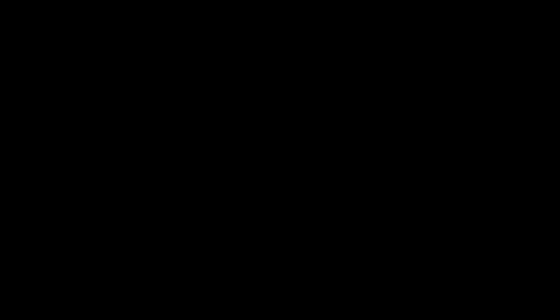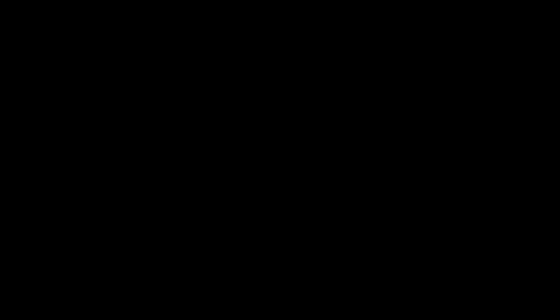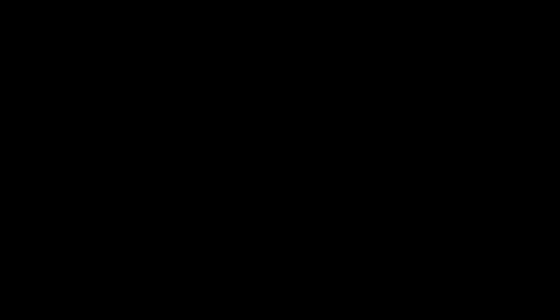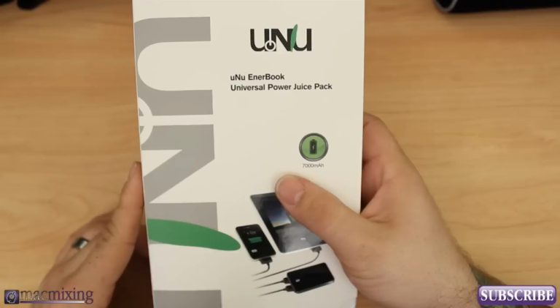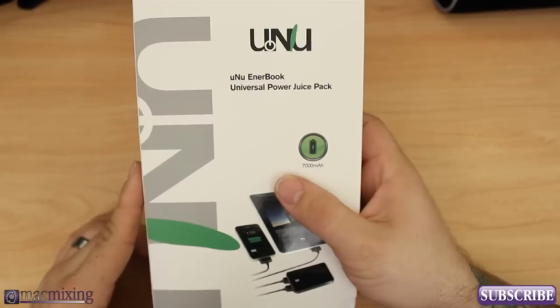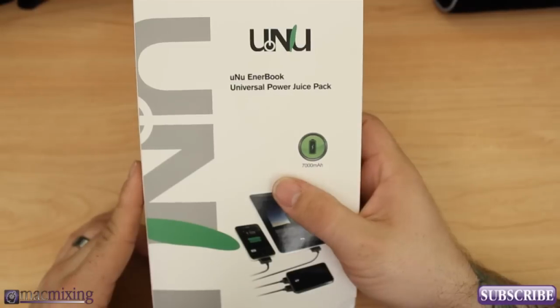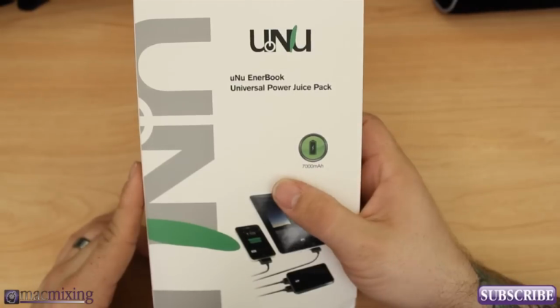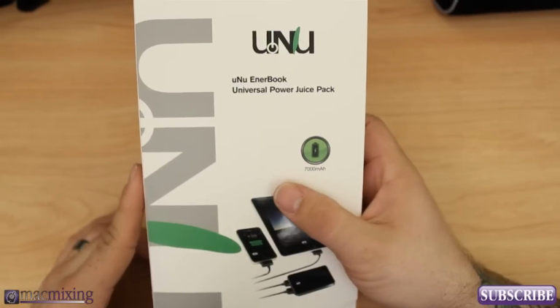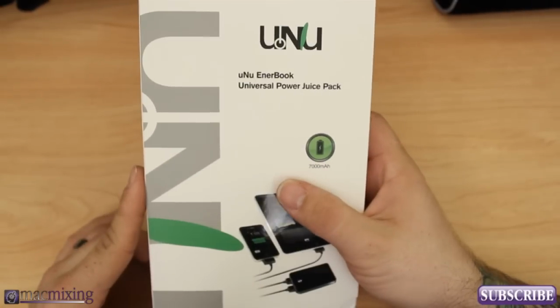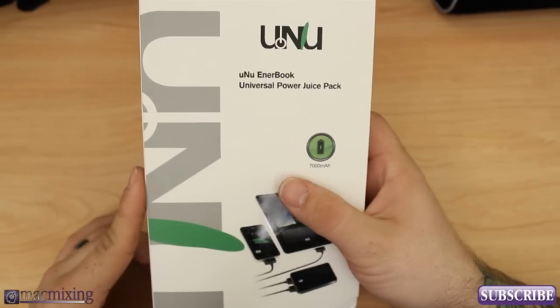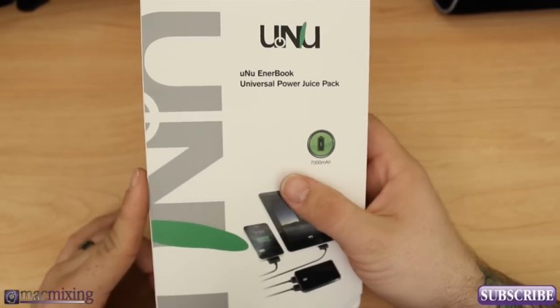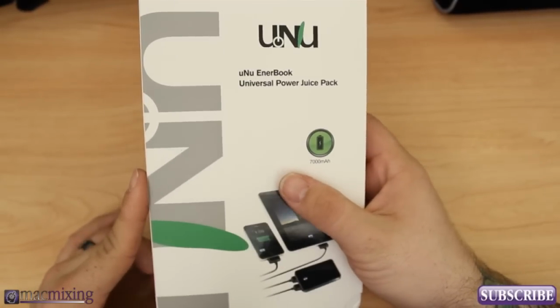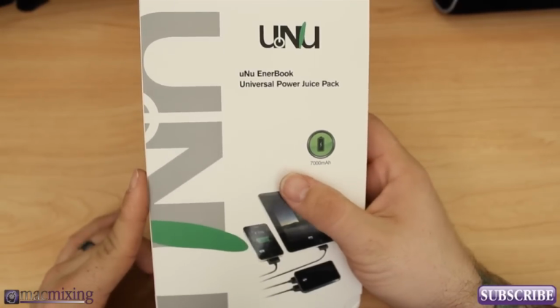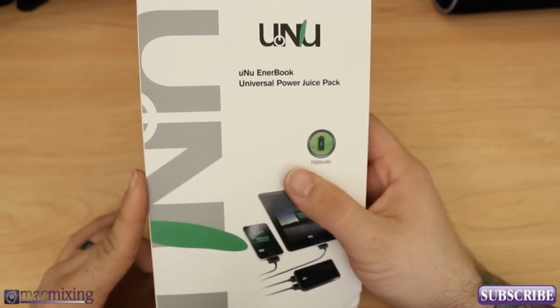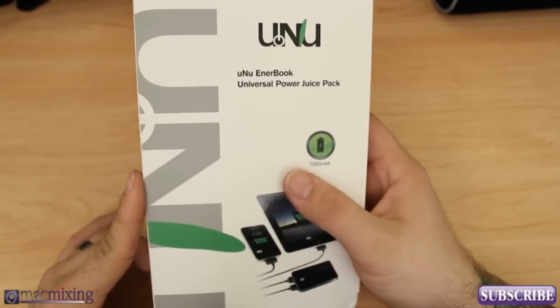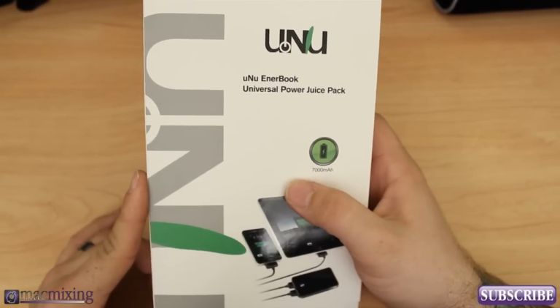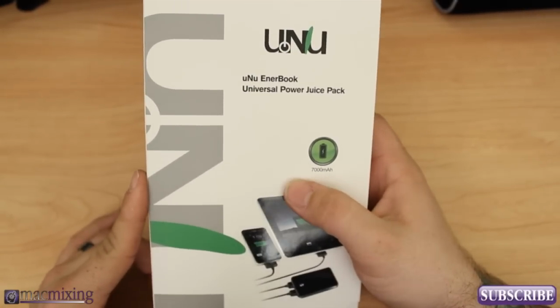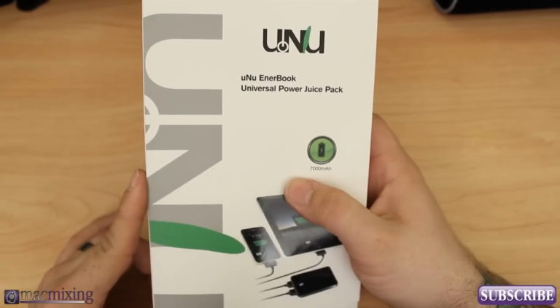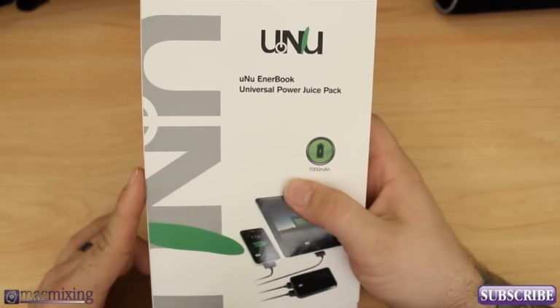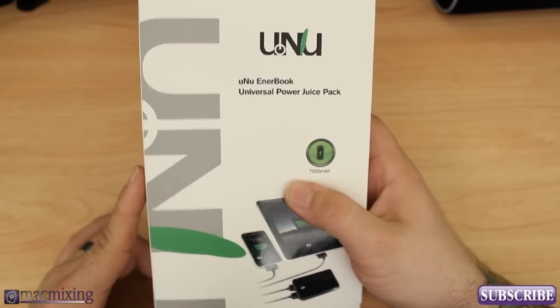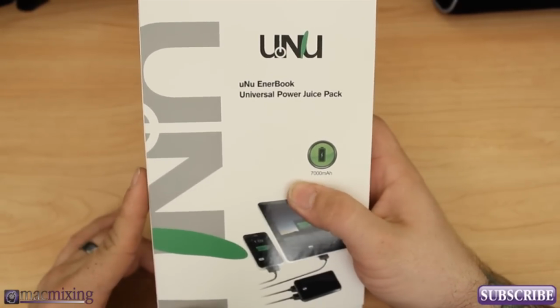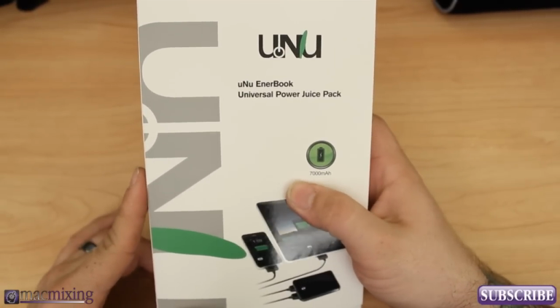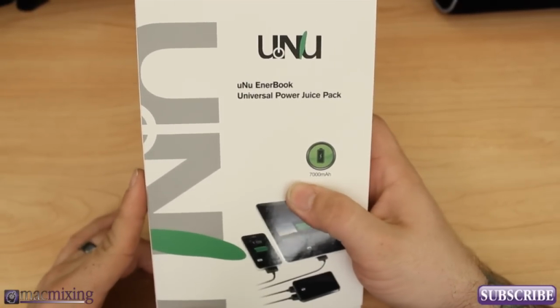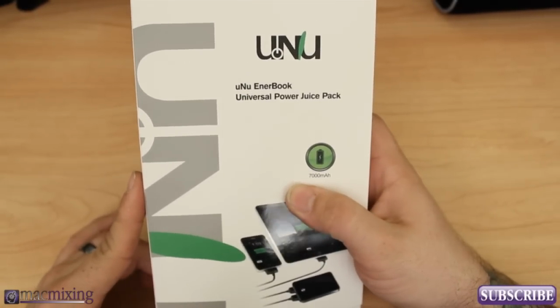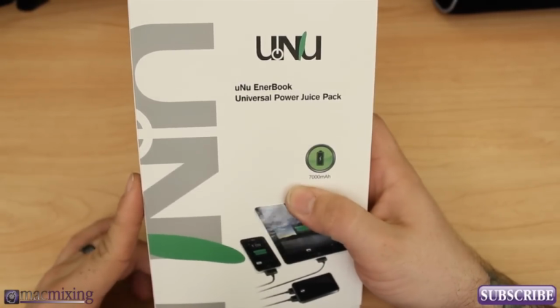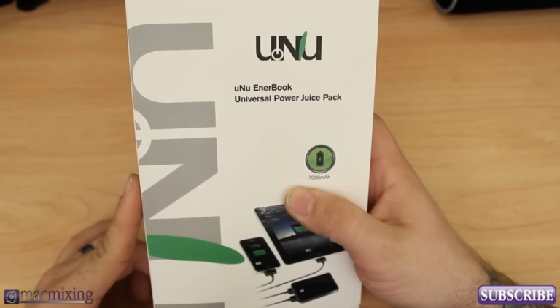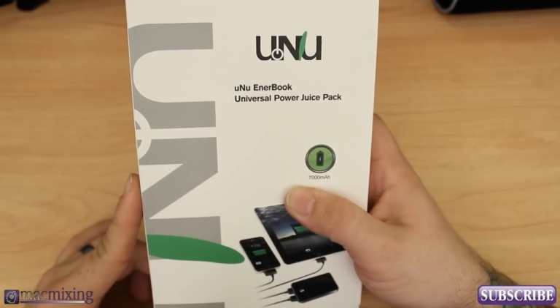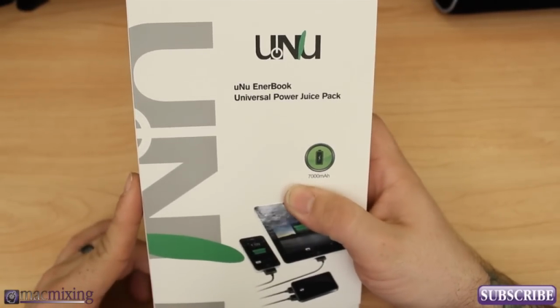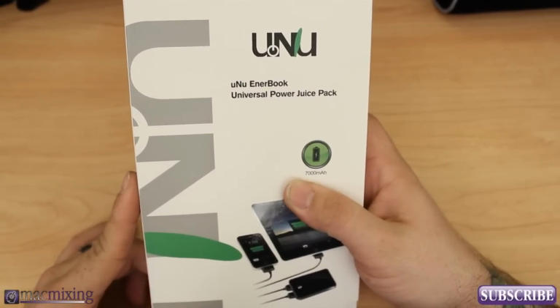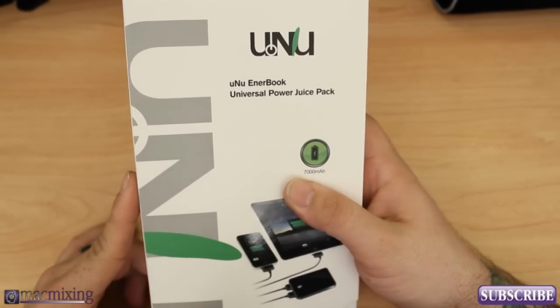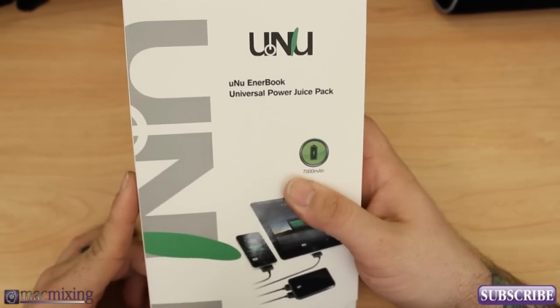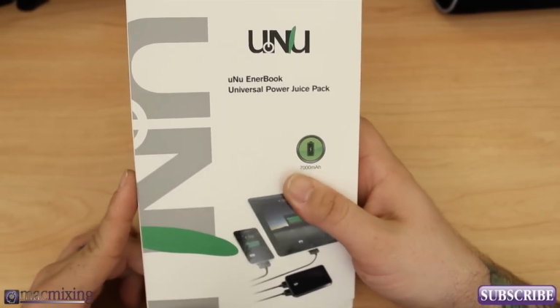Hey, what's up guys? This is Dom from MacMixing.com and this is the UNU Enterbook.